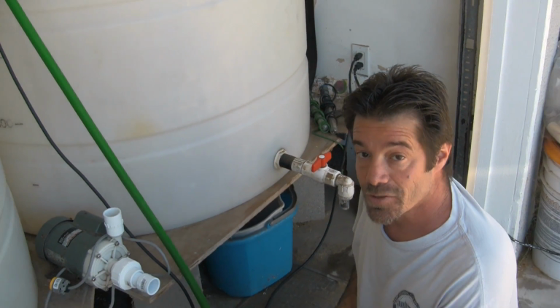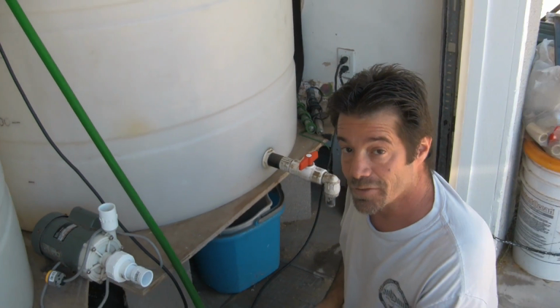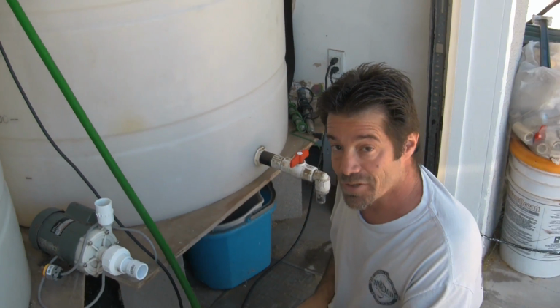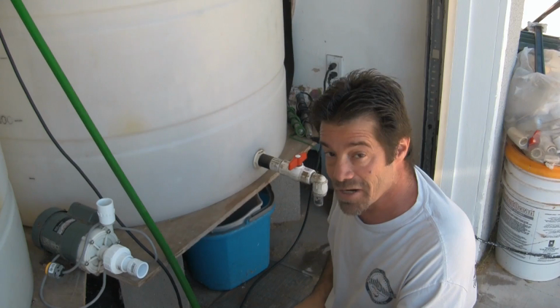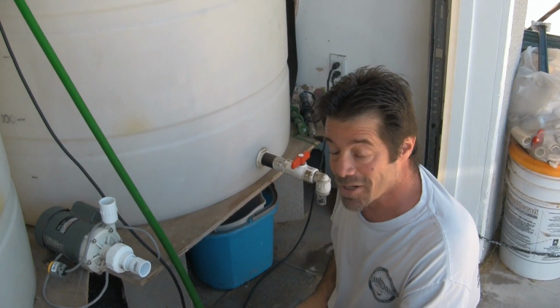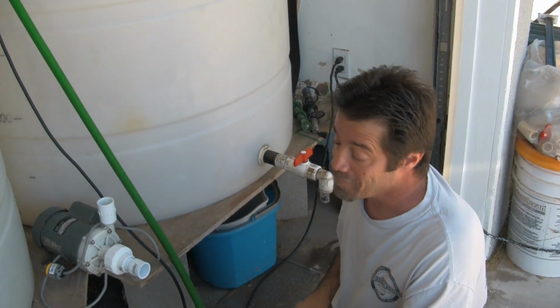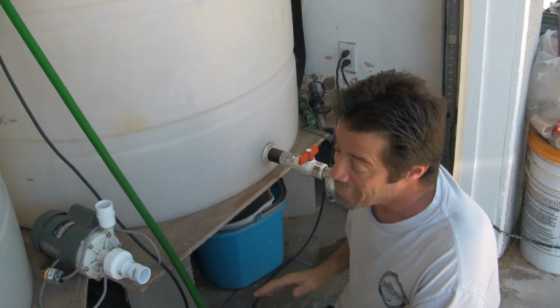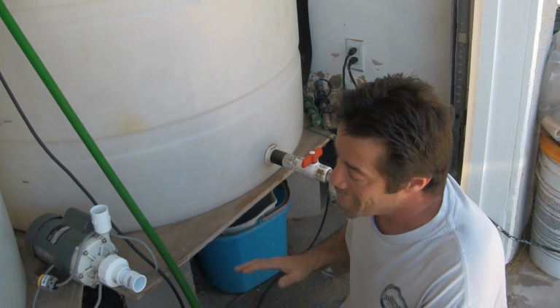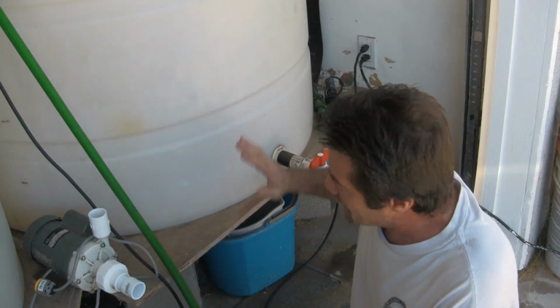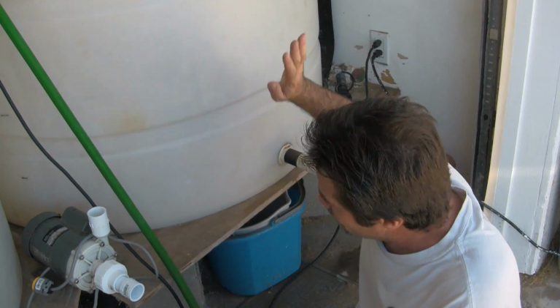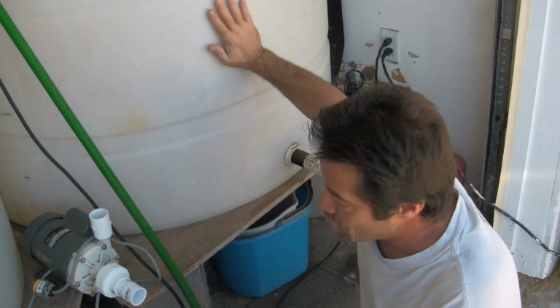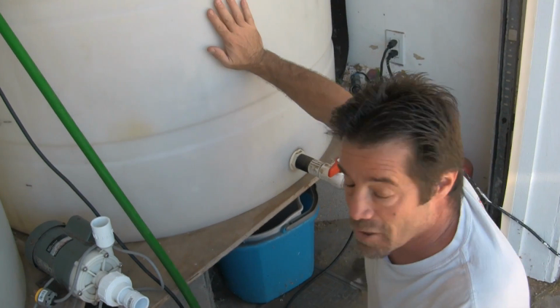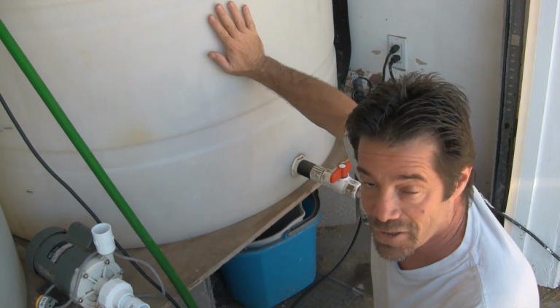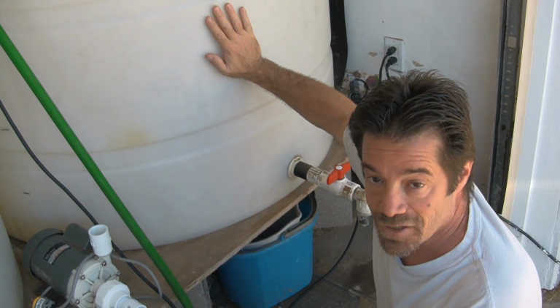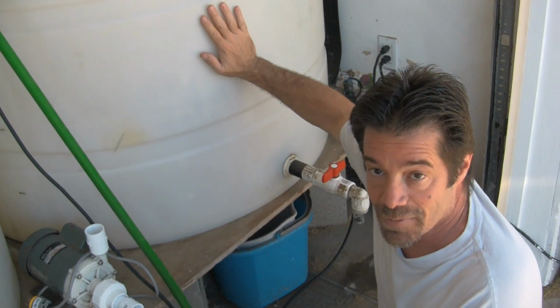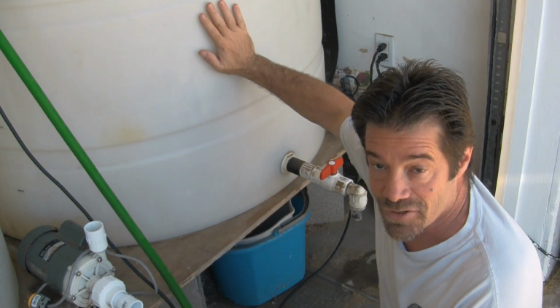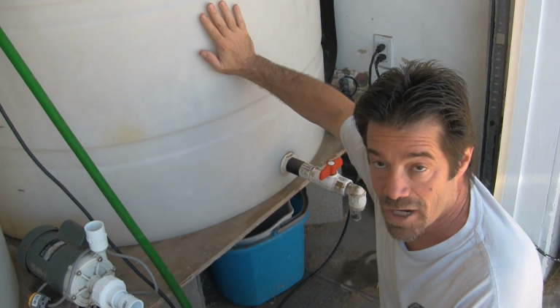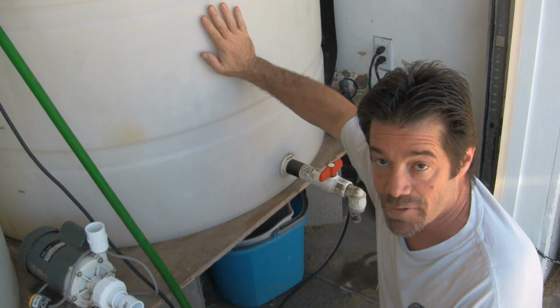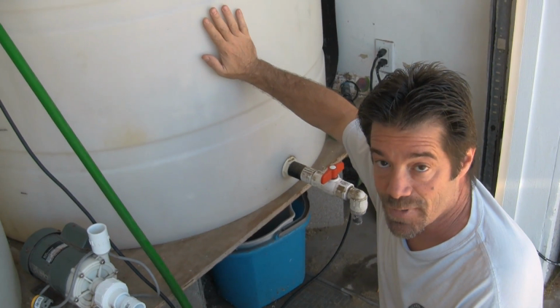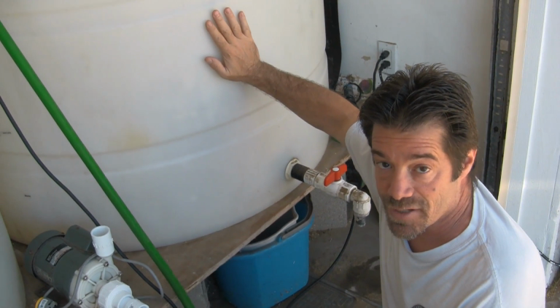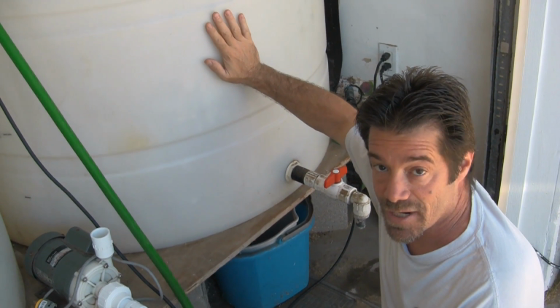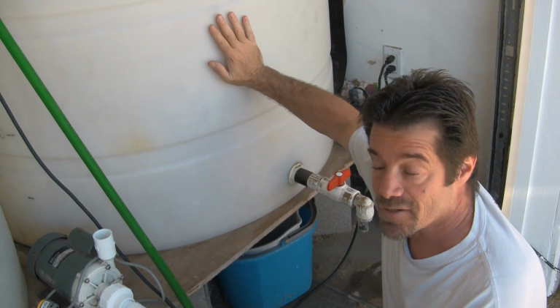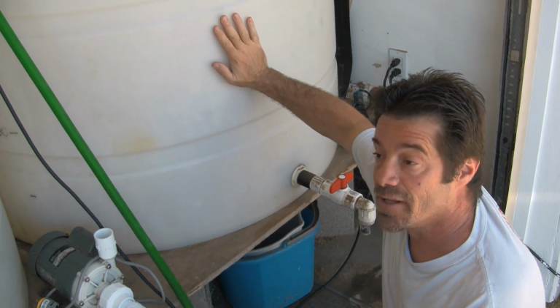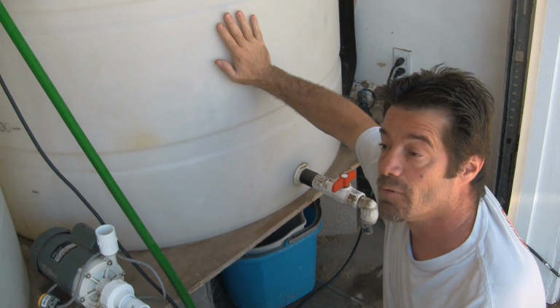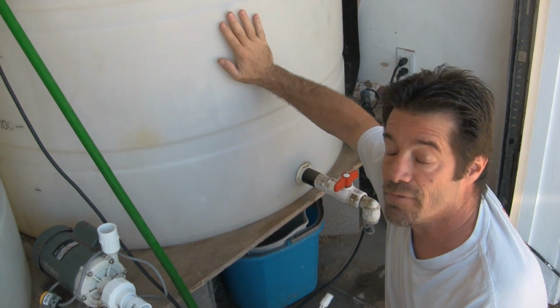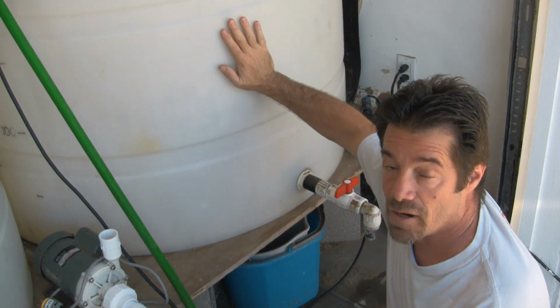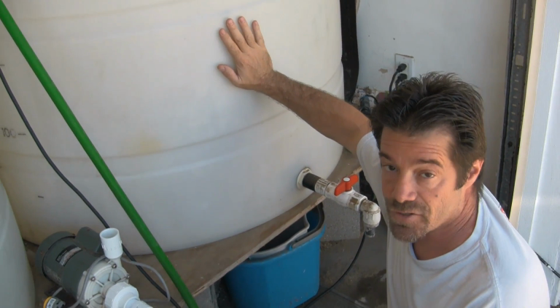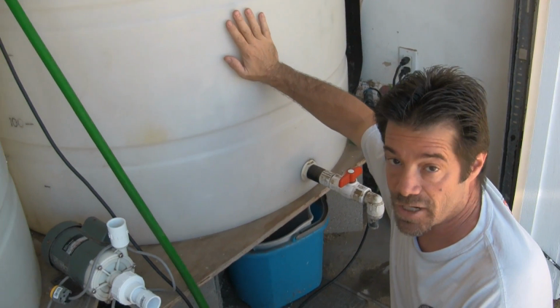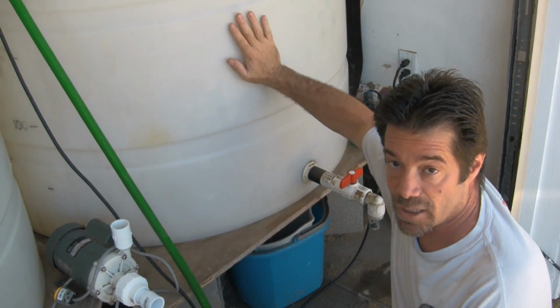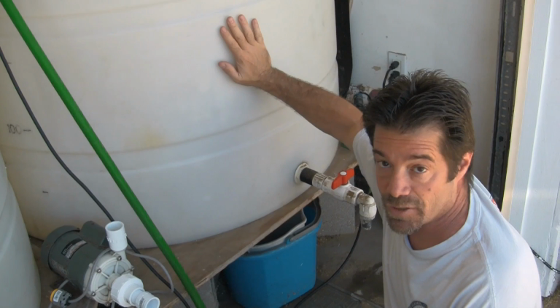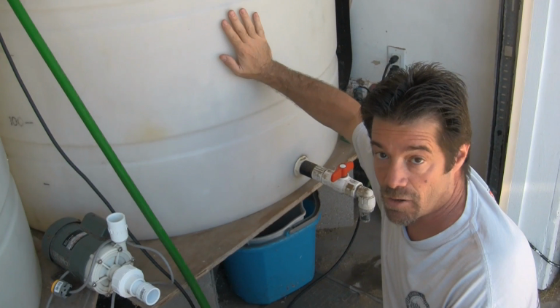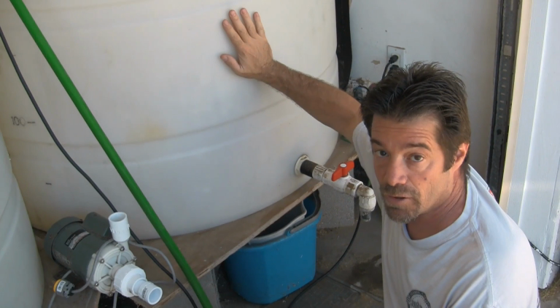So in a nutshell, the first project is going to be to set up the mixing tanks, and then we'll move on to setting up the RO.